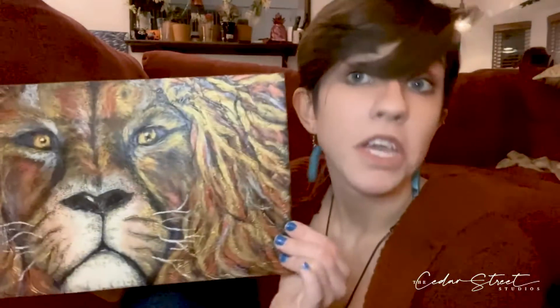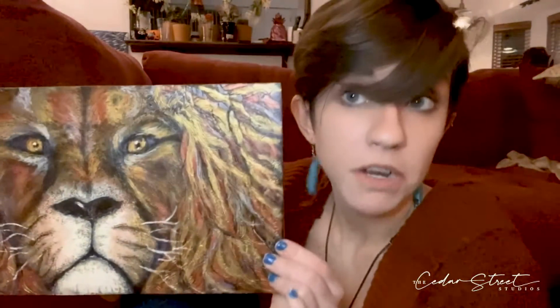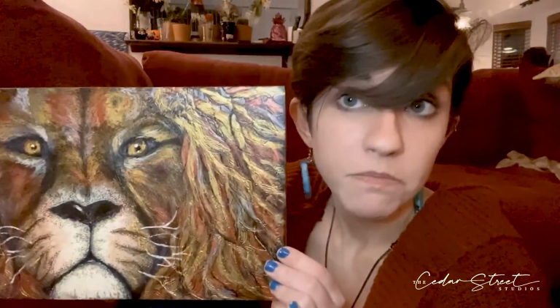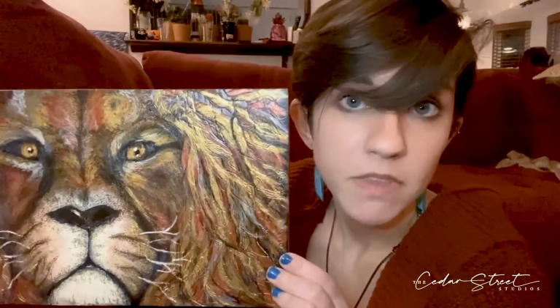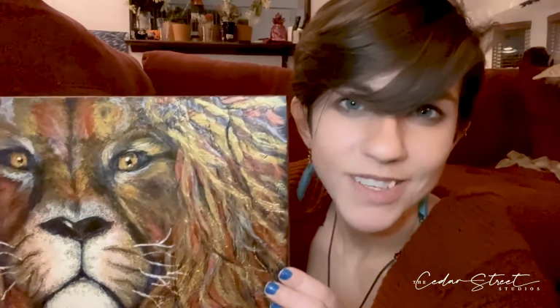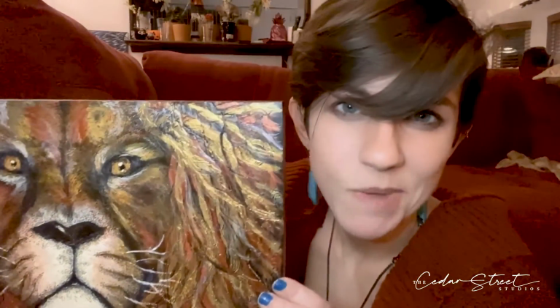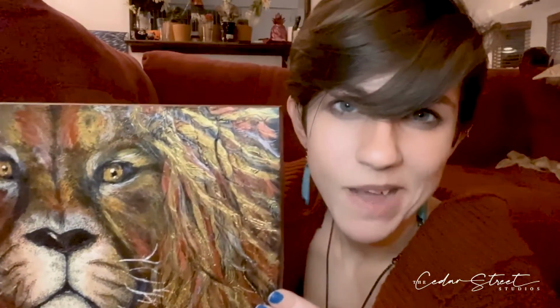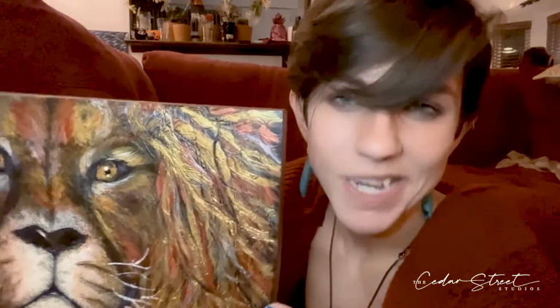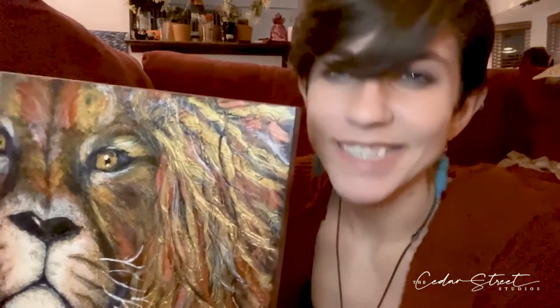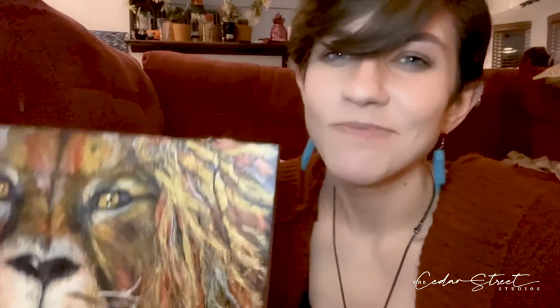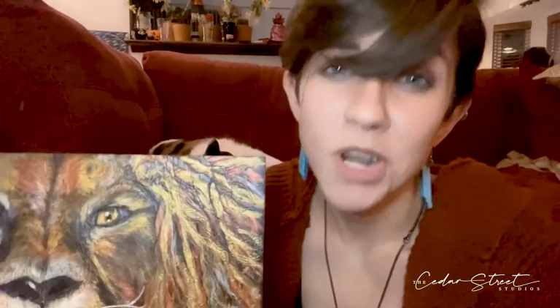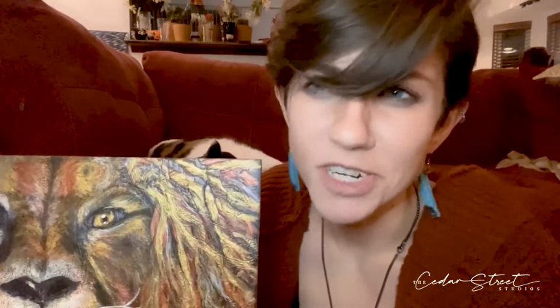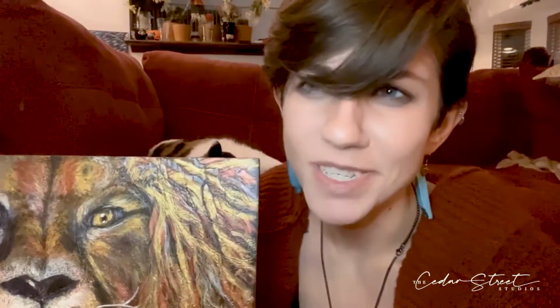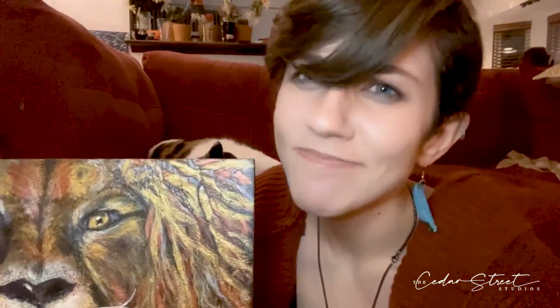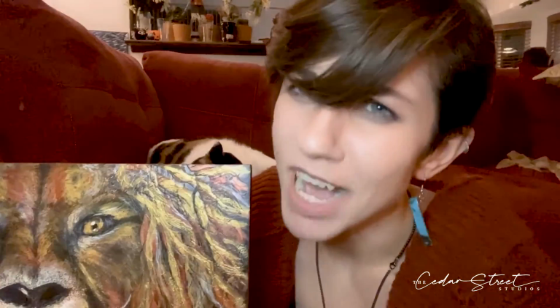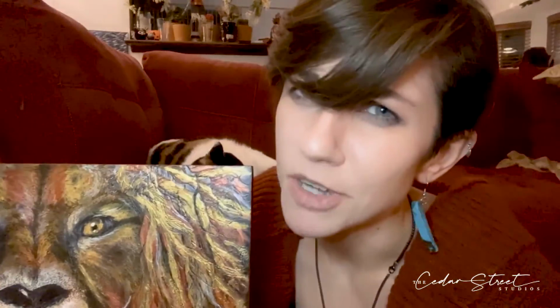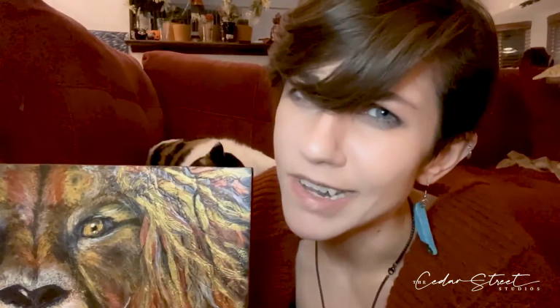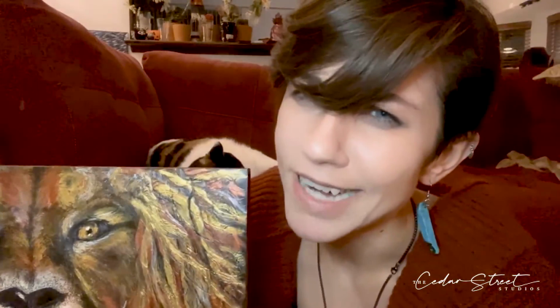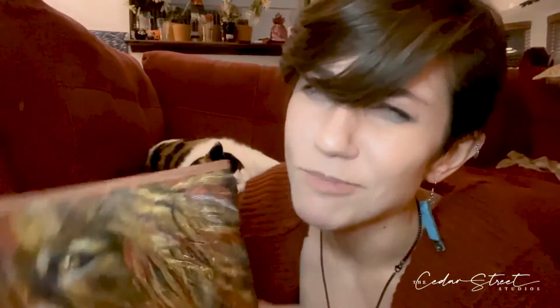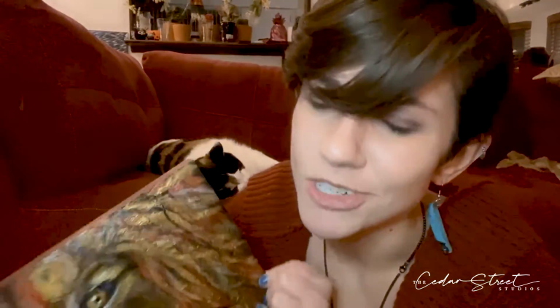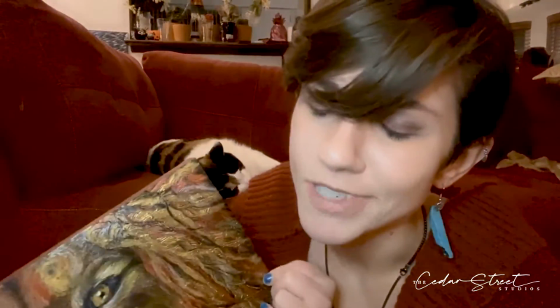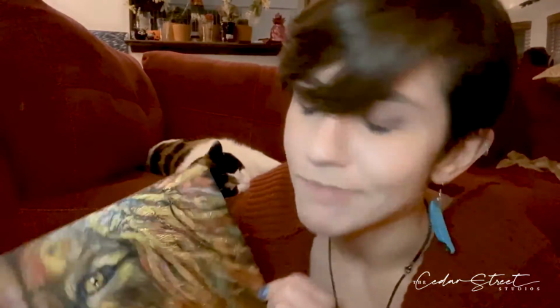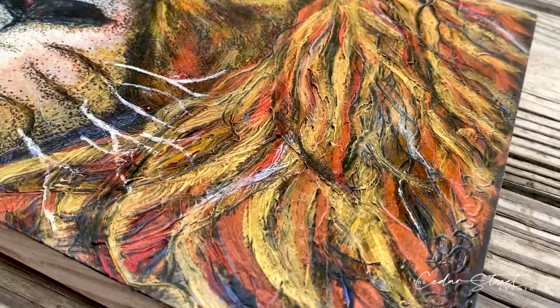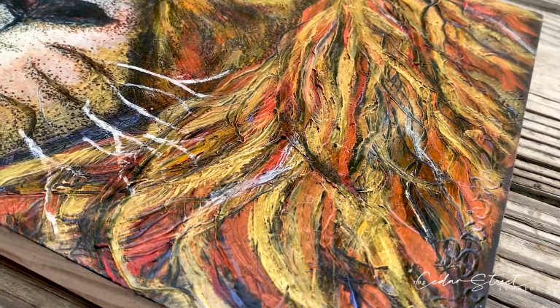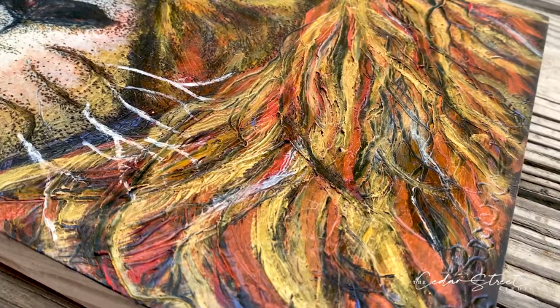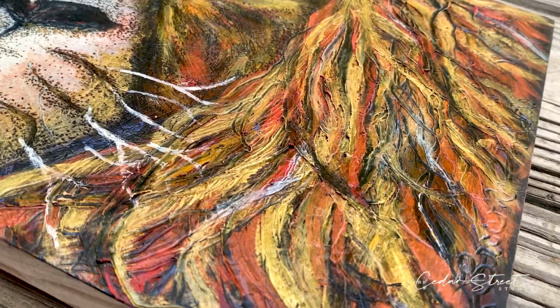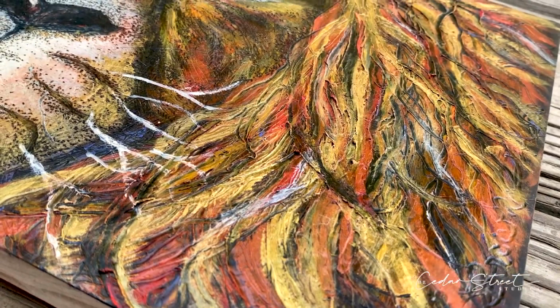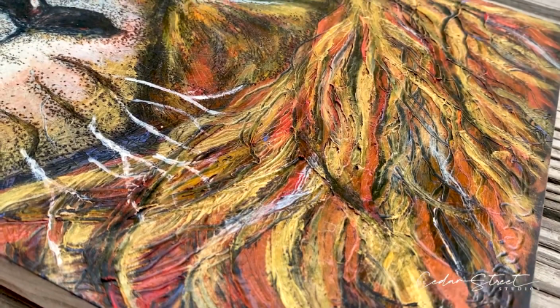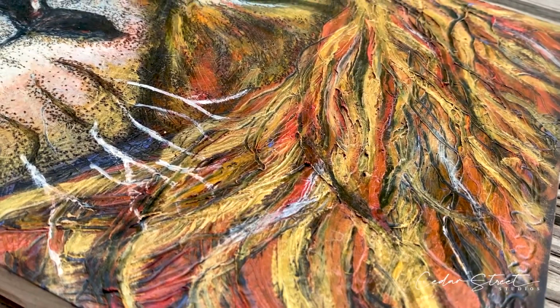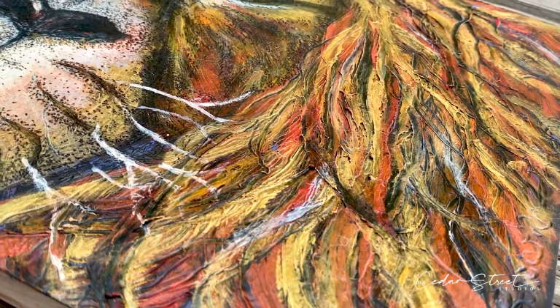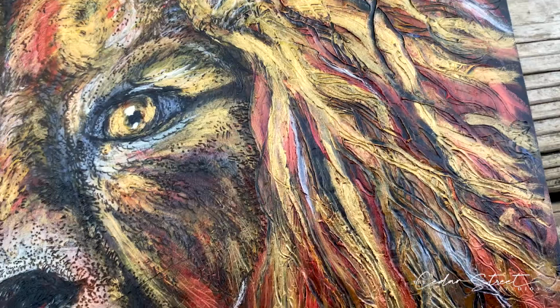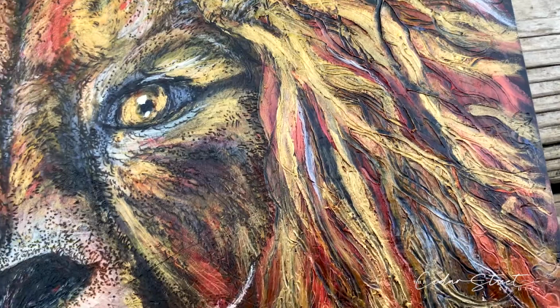Here is one of my pyro paintings — one of the first ones. I've shown it a lot, I'm sure you've seen it. It is incredibly textured.